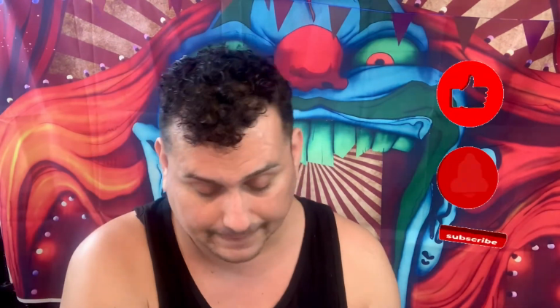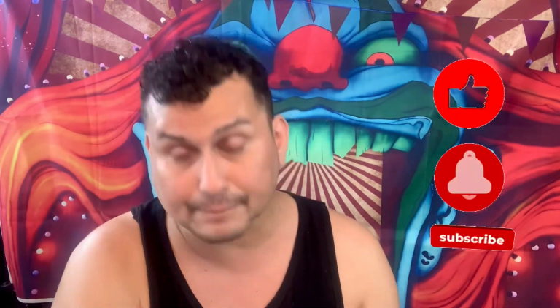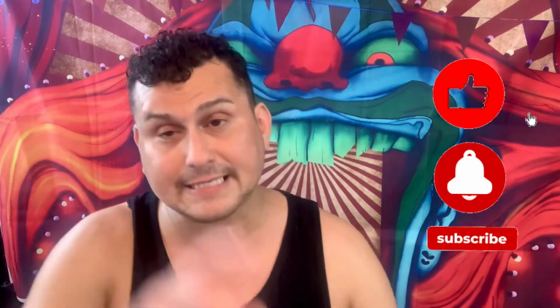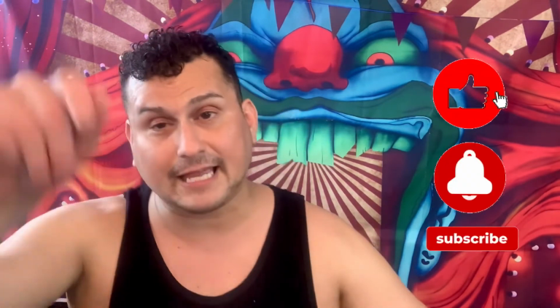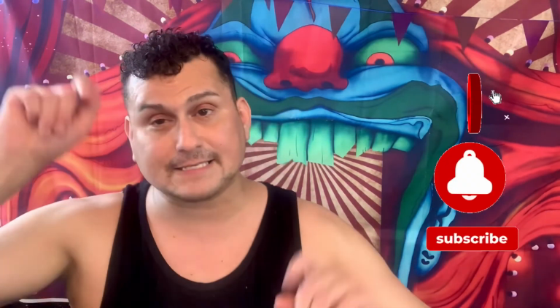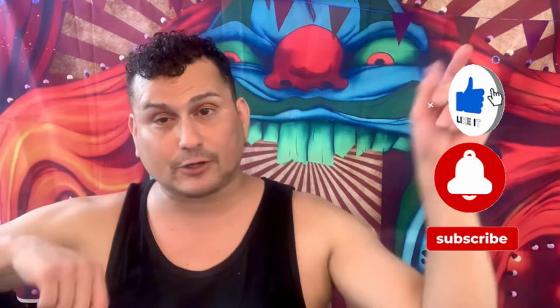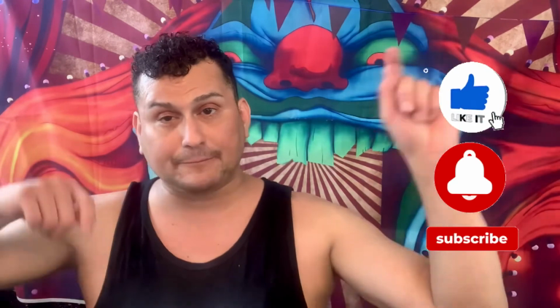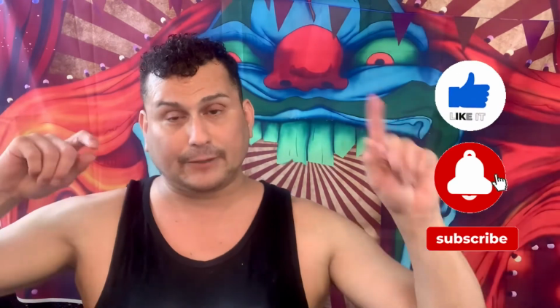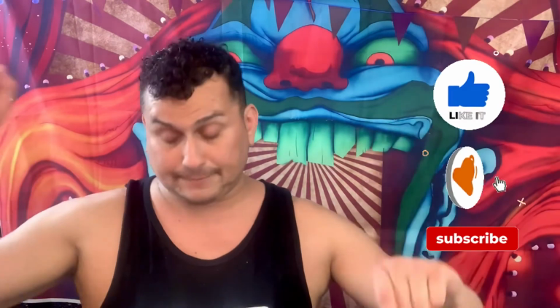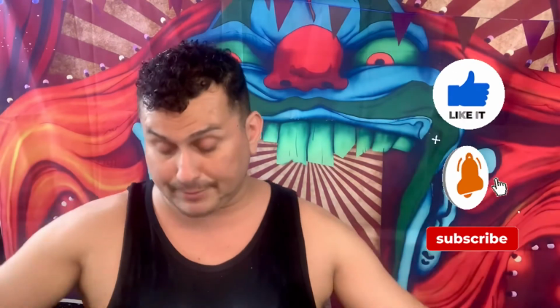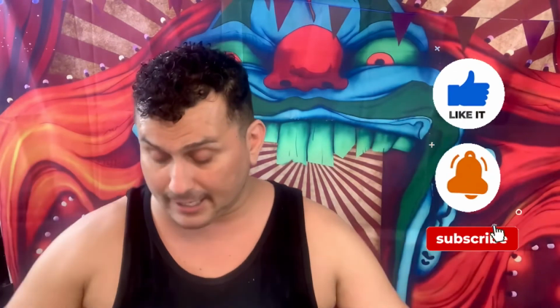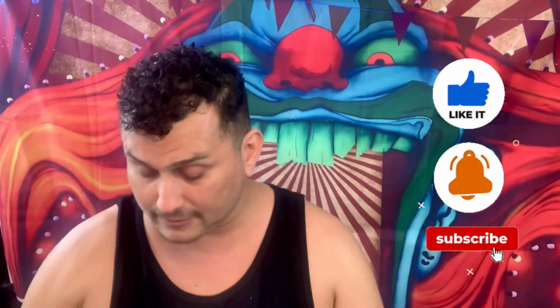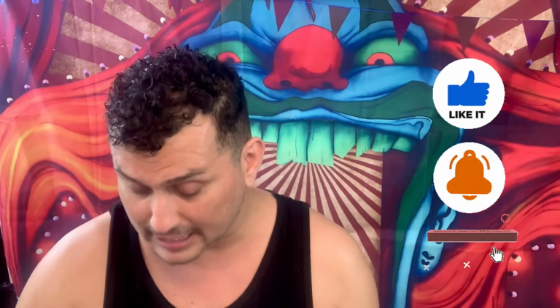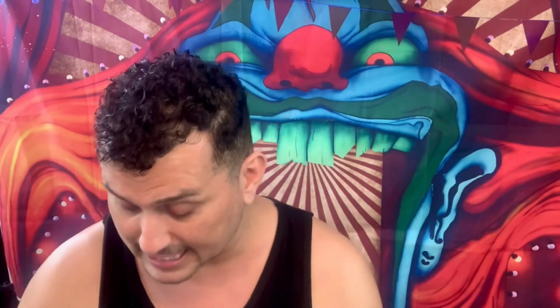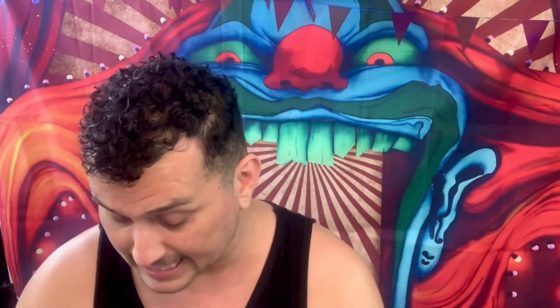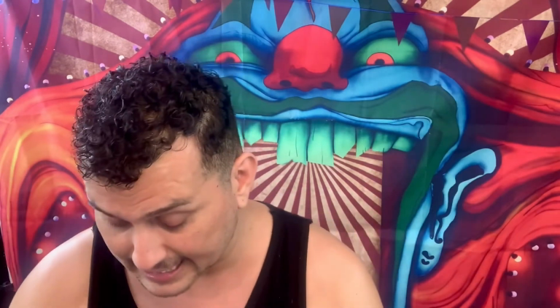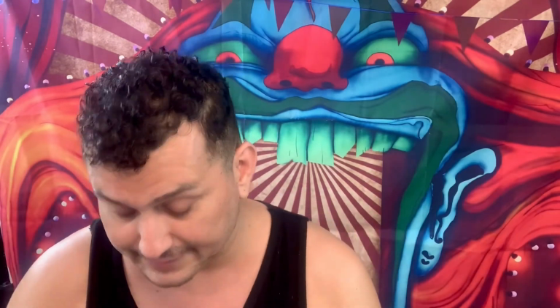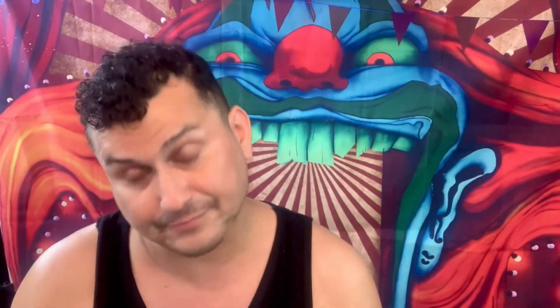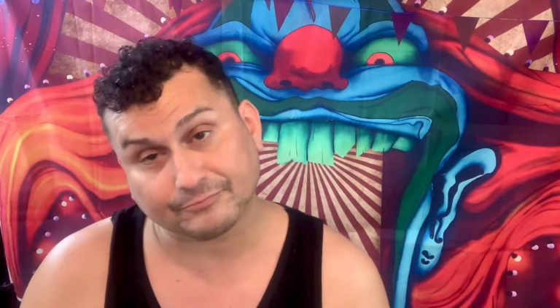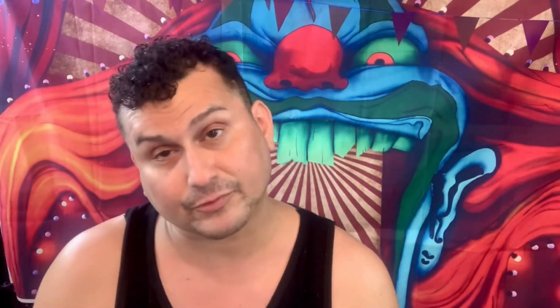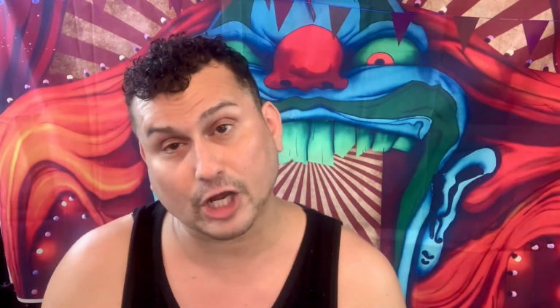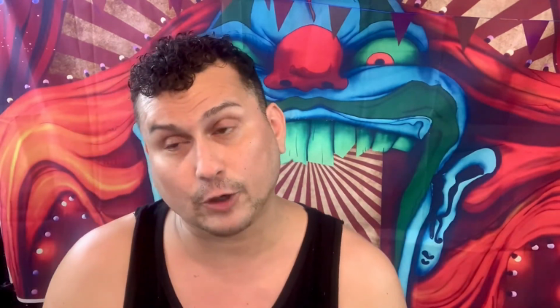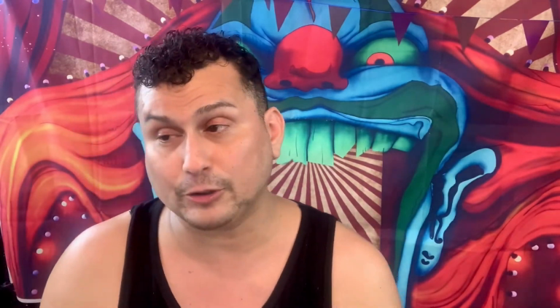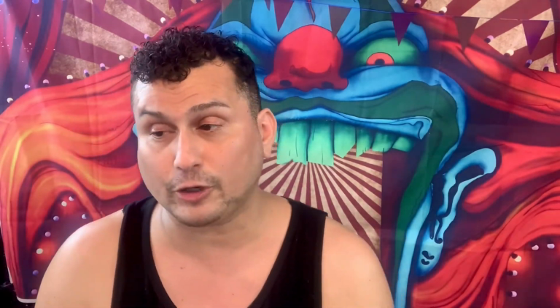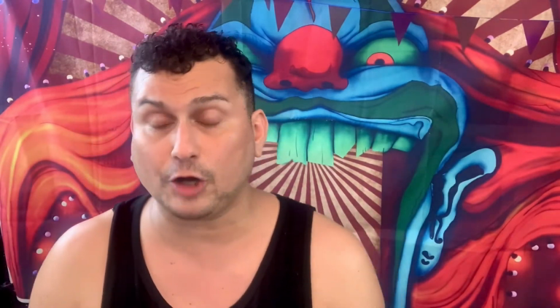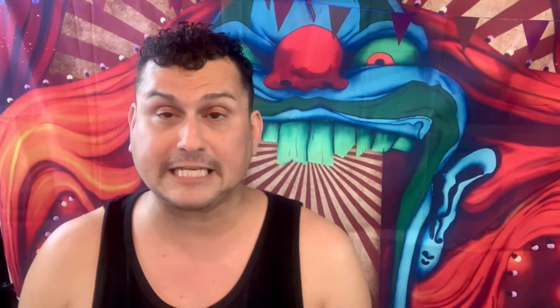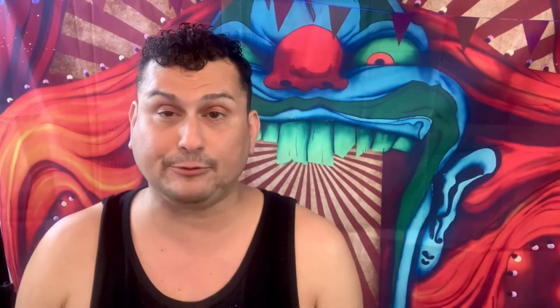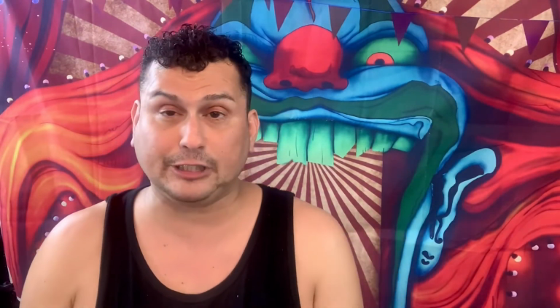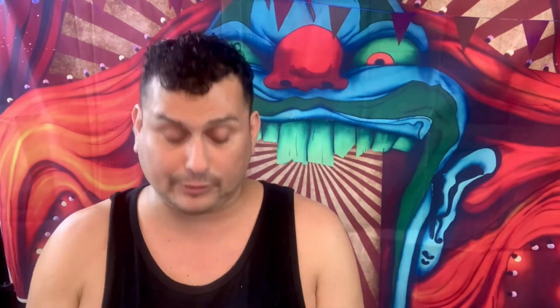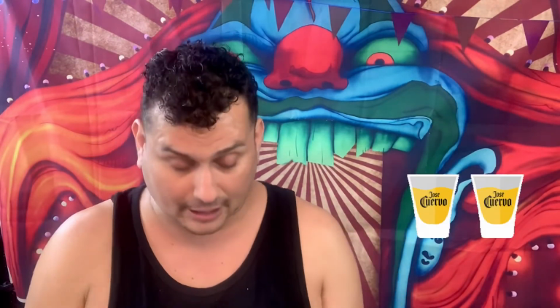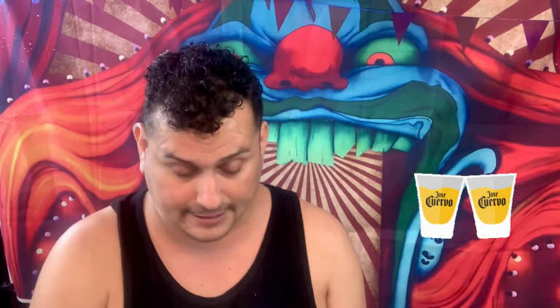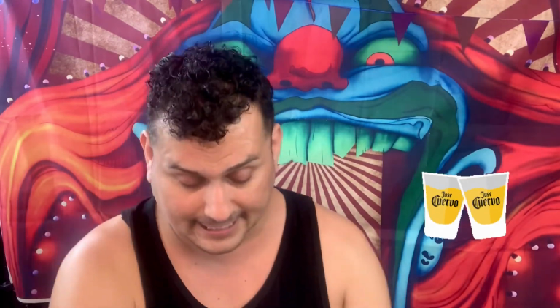Please like, subscribe, and ring the bell. I hope you enjoyed all my spooky ooky content.